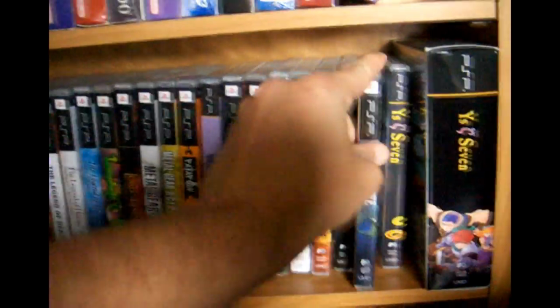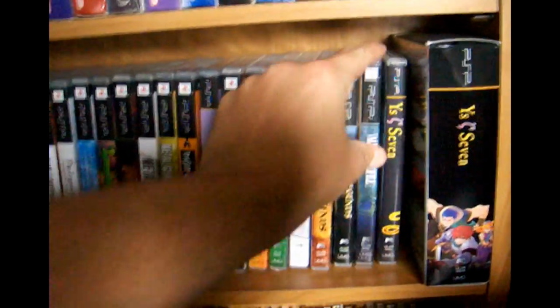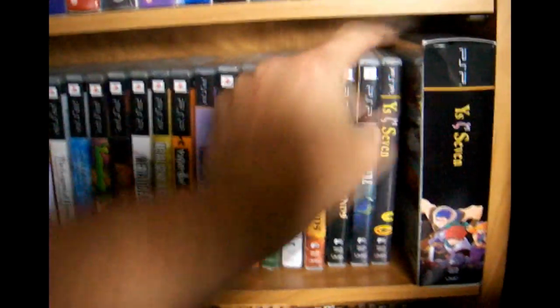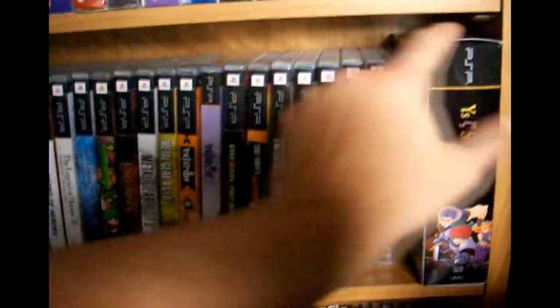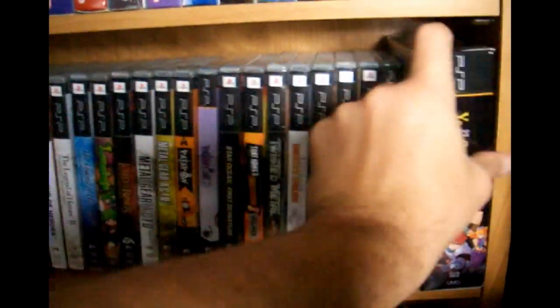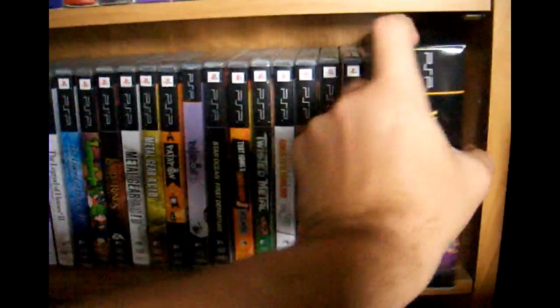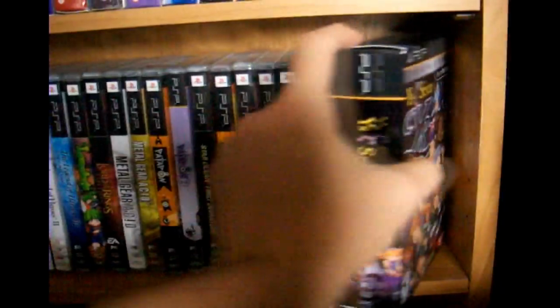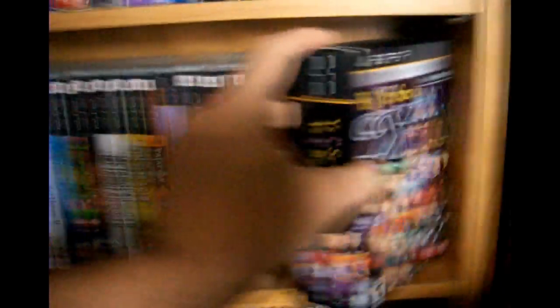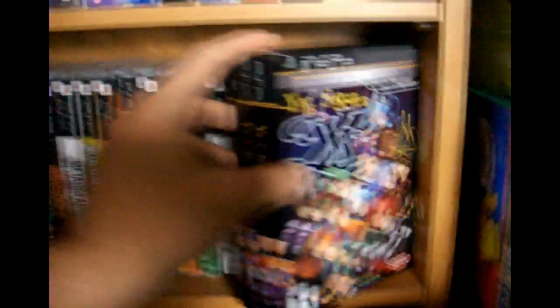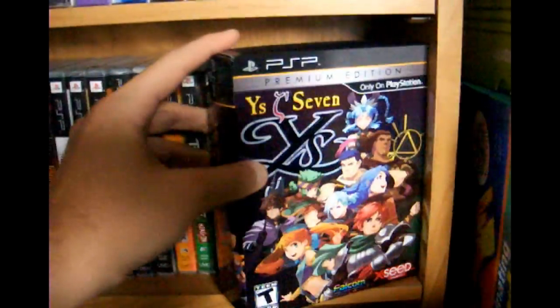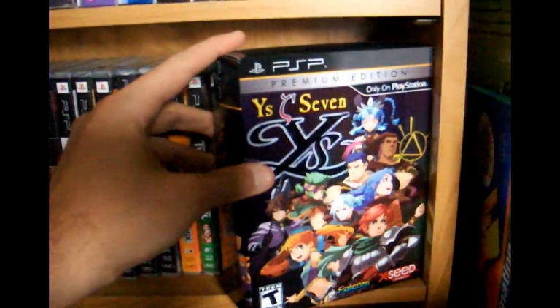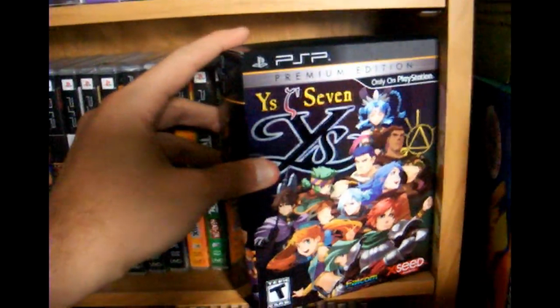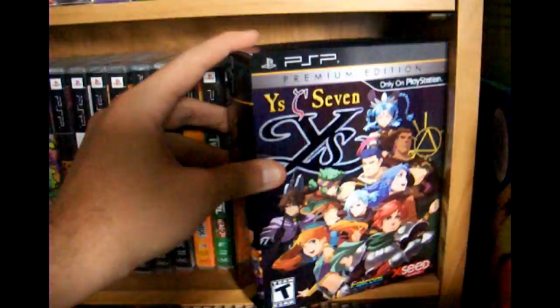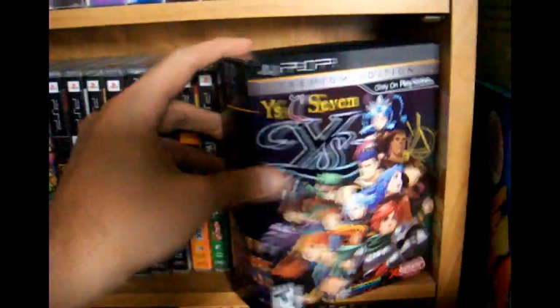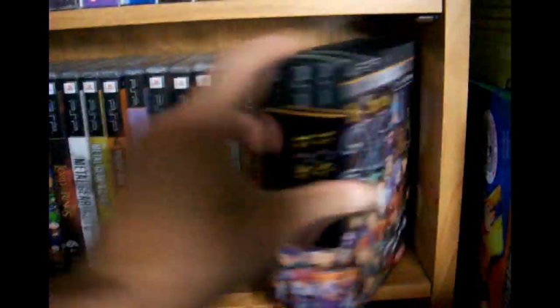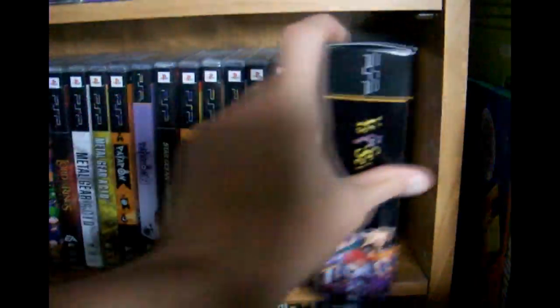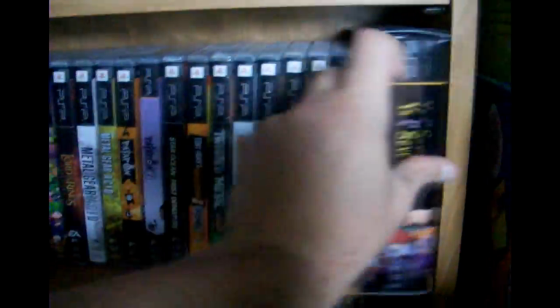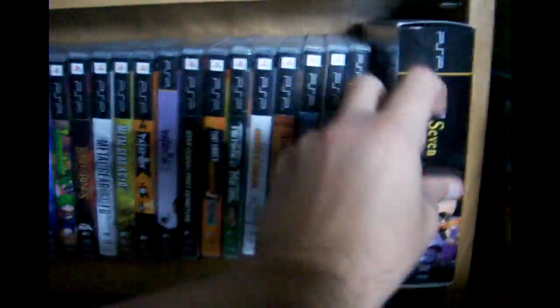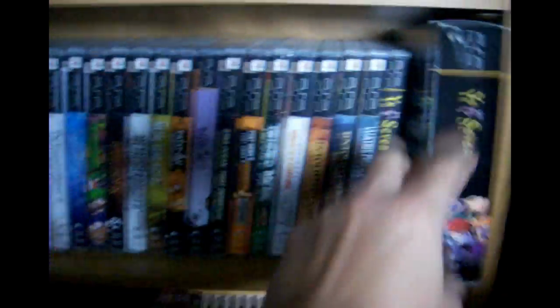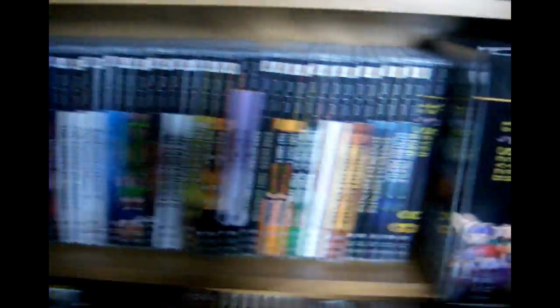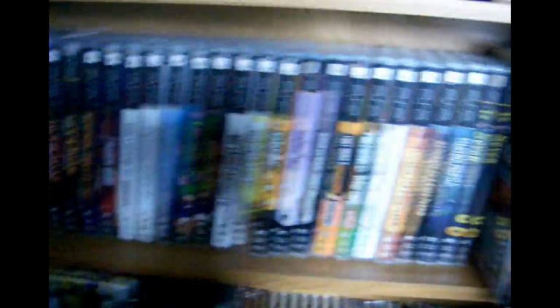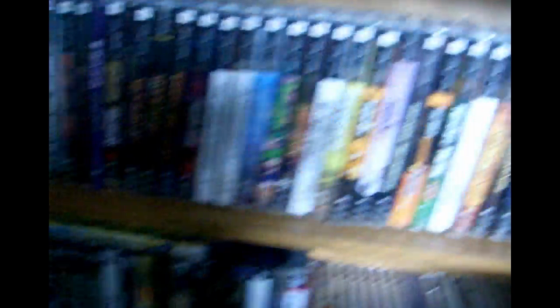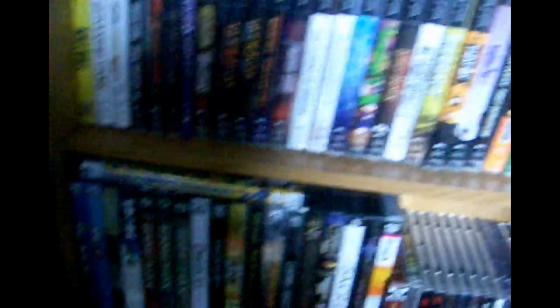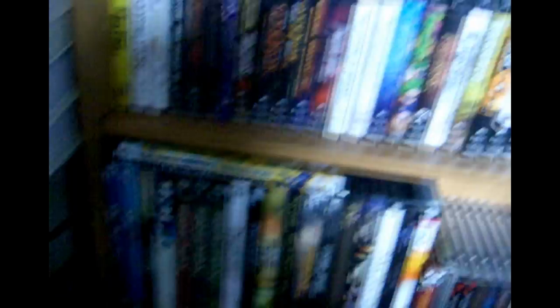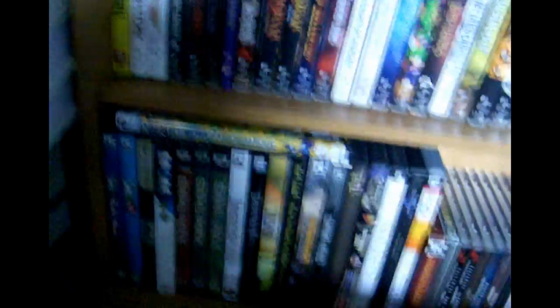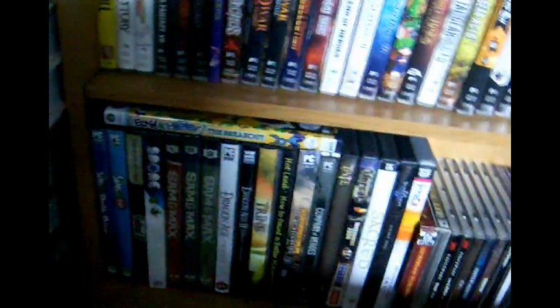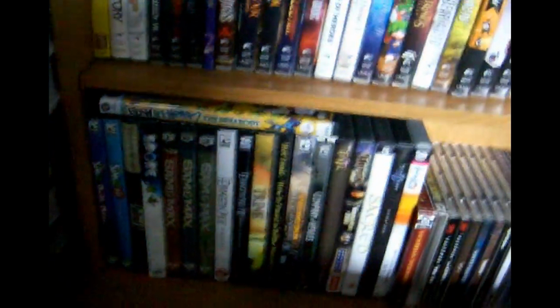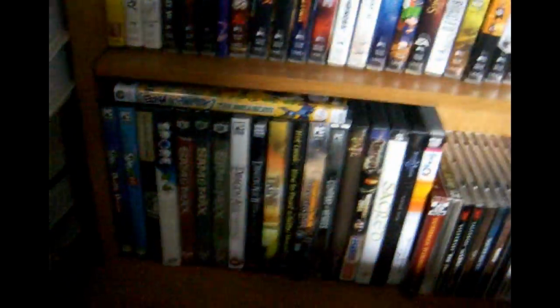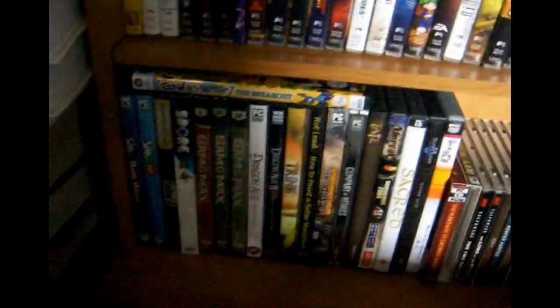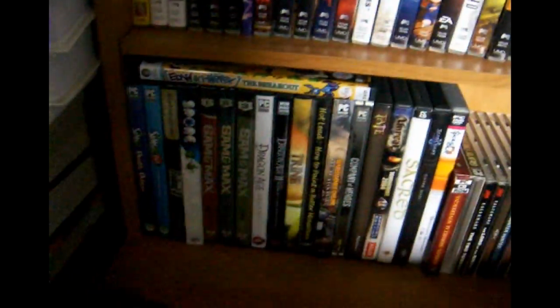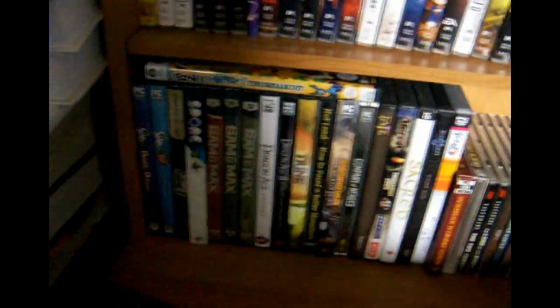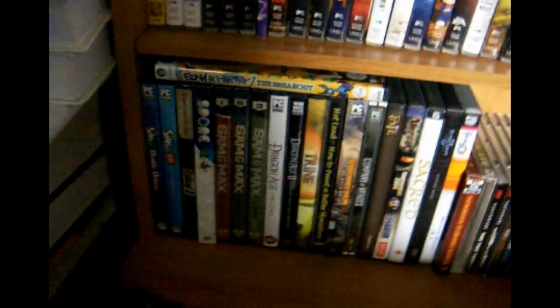Also for PSP: Lord of the Rings Tactics, Metal Gear Solid Acid 1 and 2, Patapon 1 and 2, Star Ocean, Tony Hawk's Underground Remix — probably the closest thing I have to a sports game — Twisted Metal, Ultimate Ghosts 'n Goblins, Untold Legends 1 and 2, Valkyrie Profile, and Ys Seven with the big collector's edition.